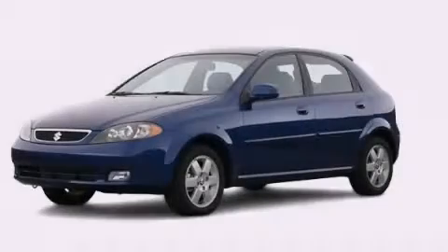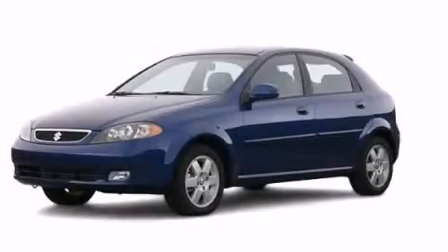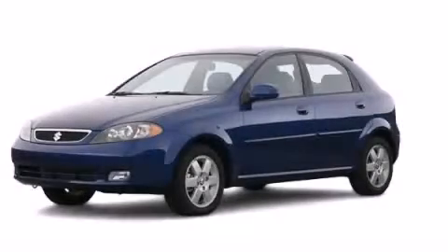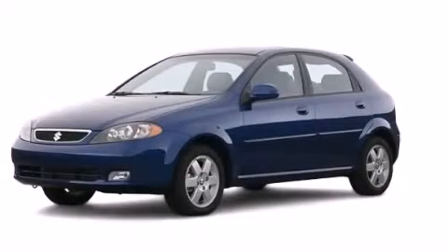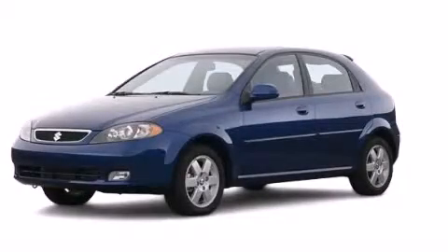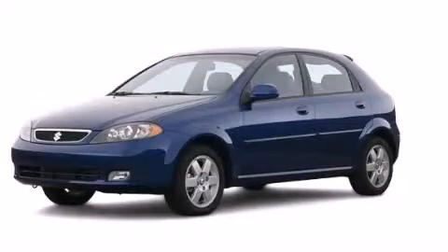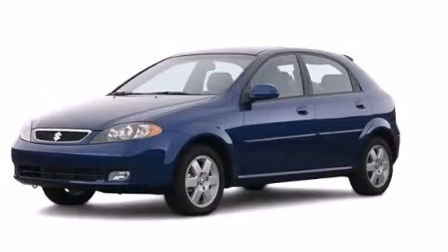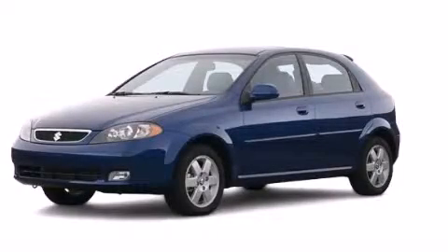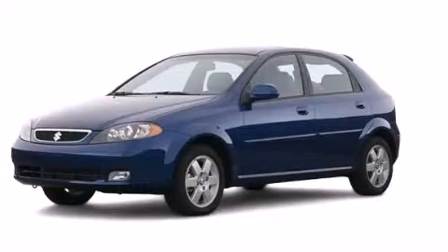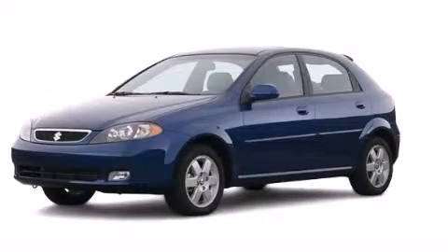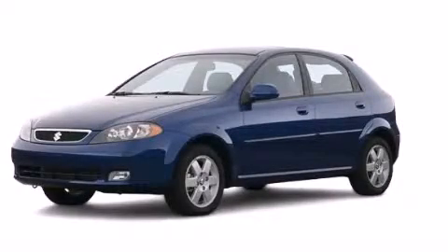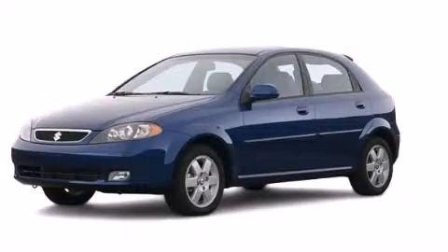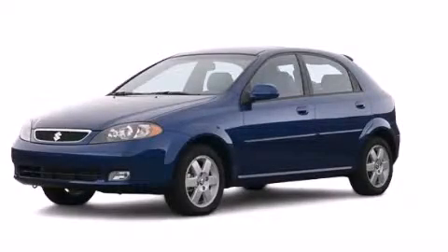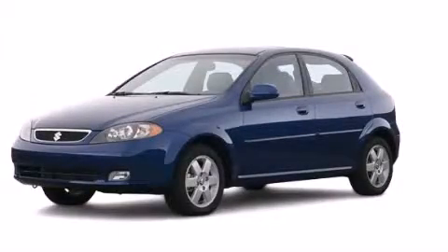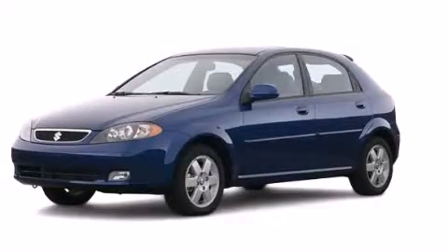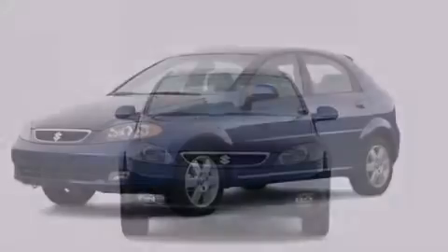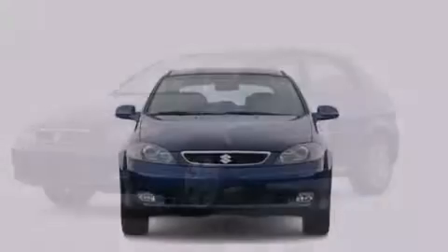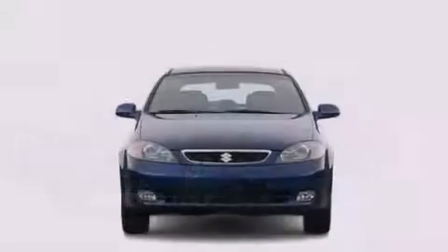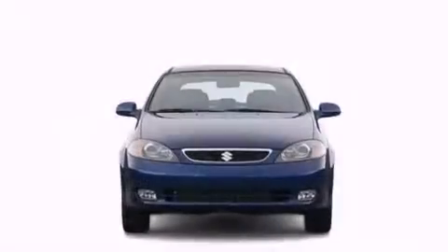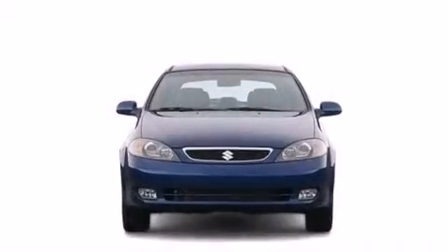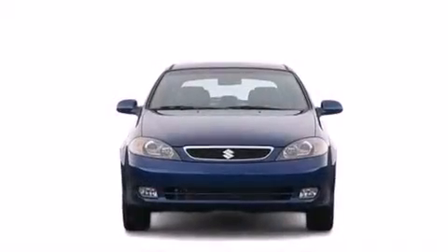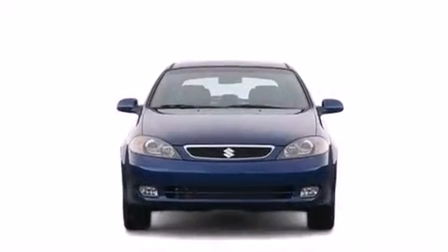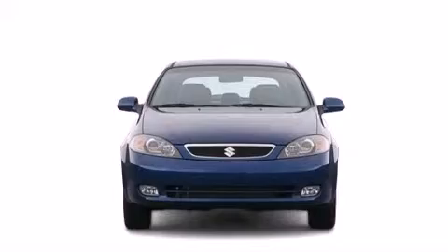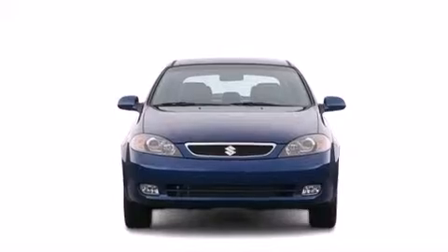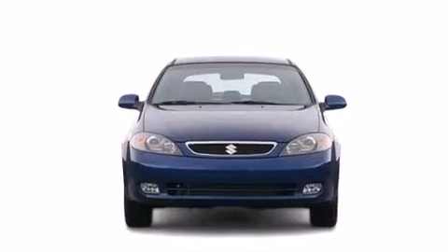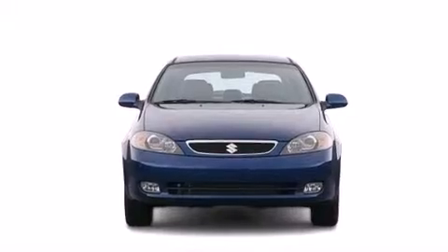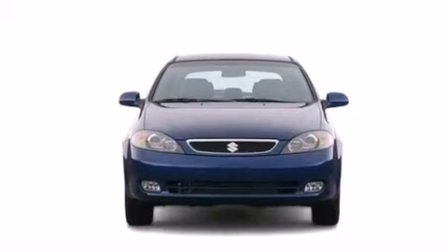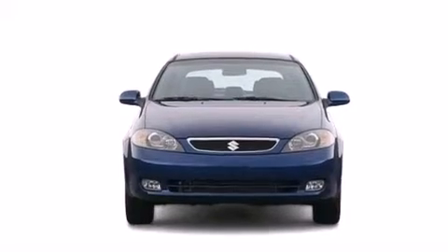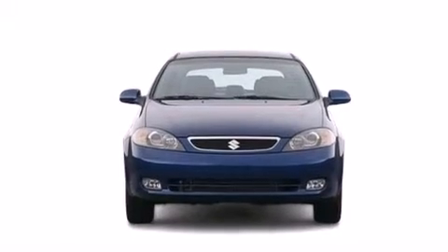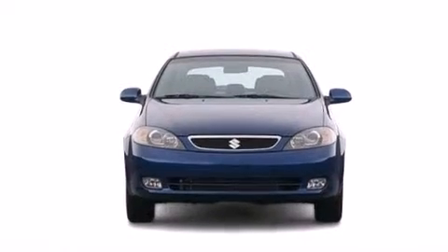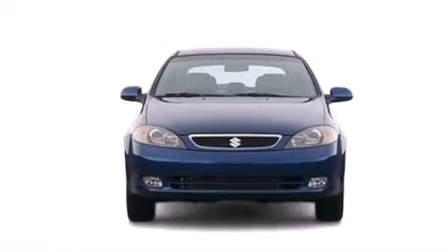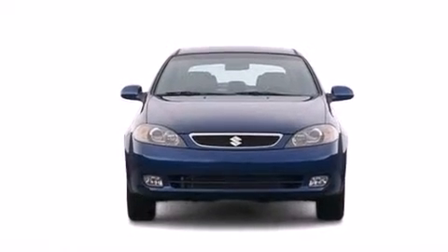This is a 2005 Suzuki Reno. All of the following features are included.